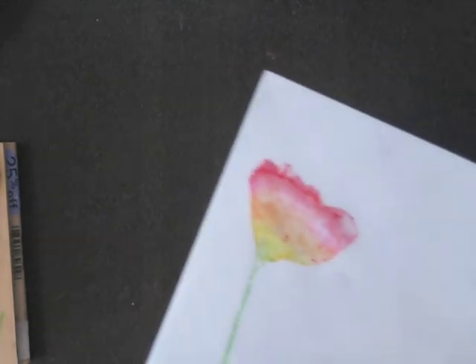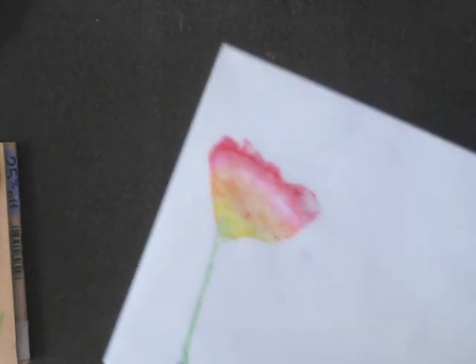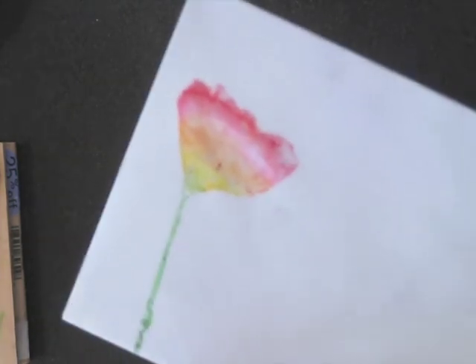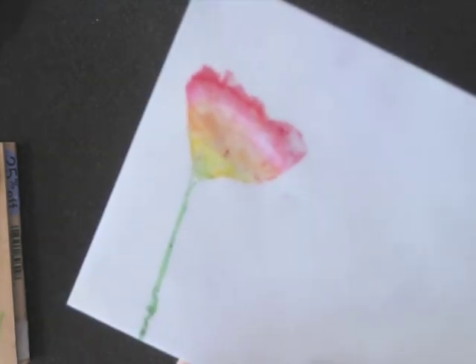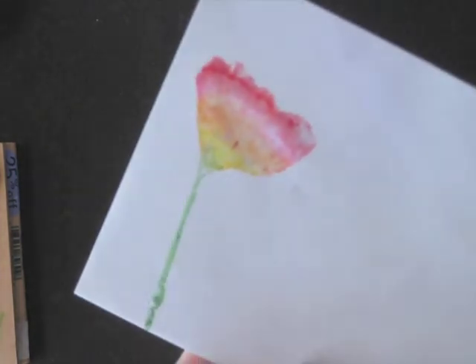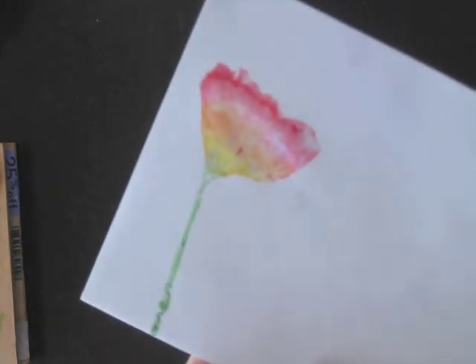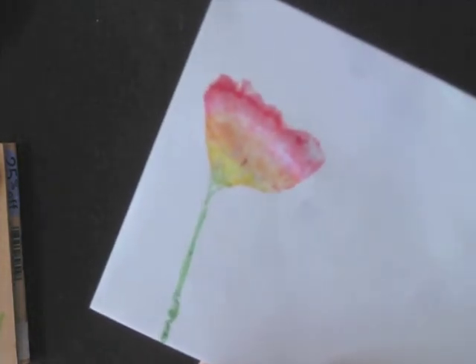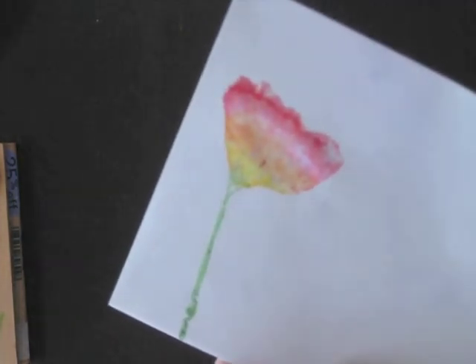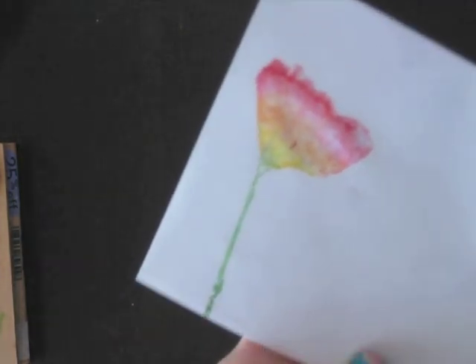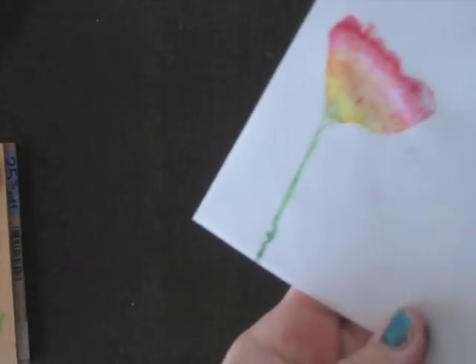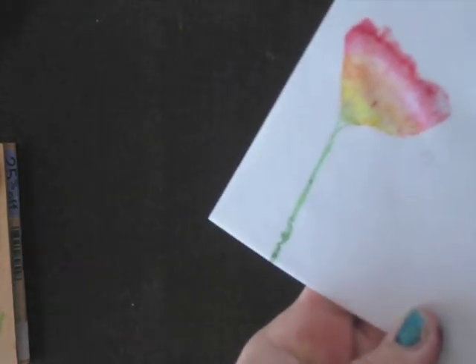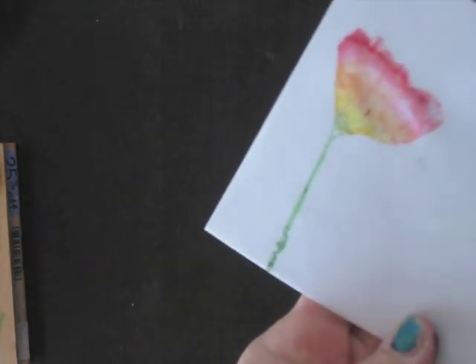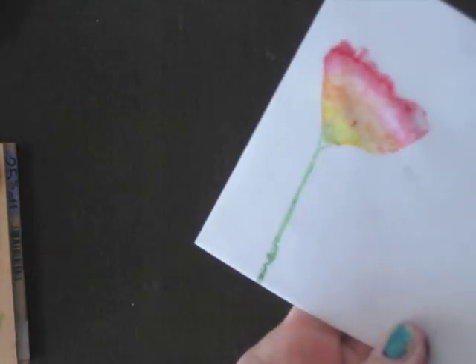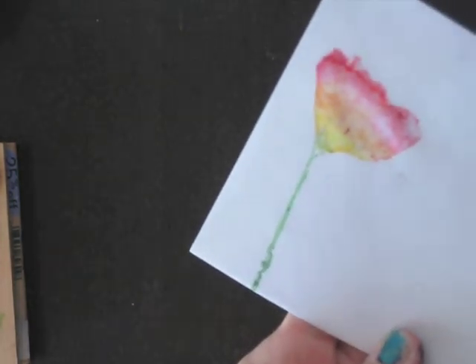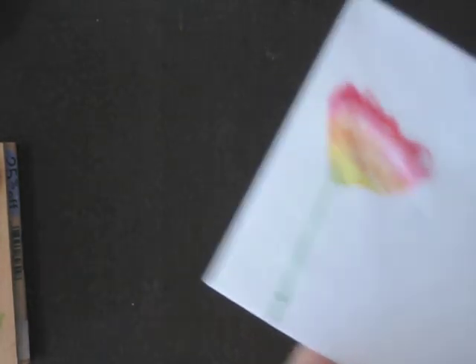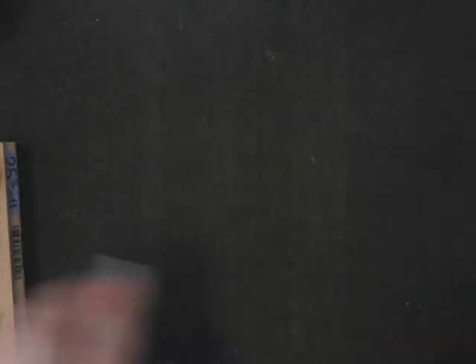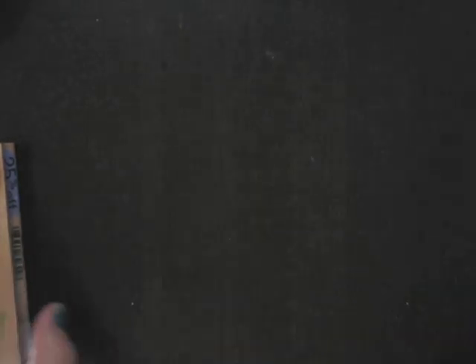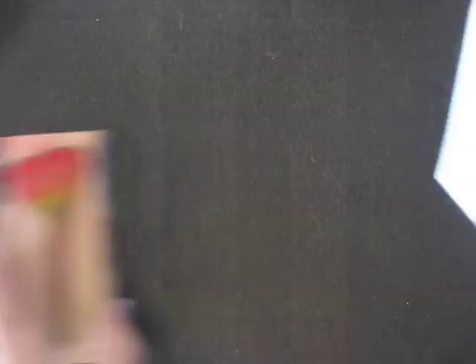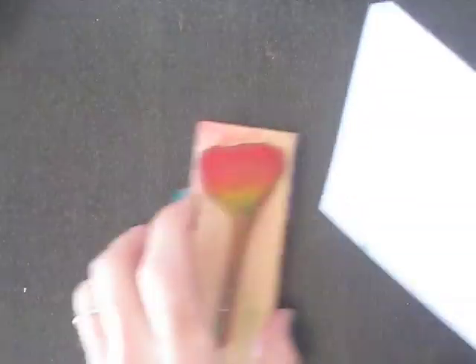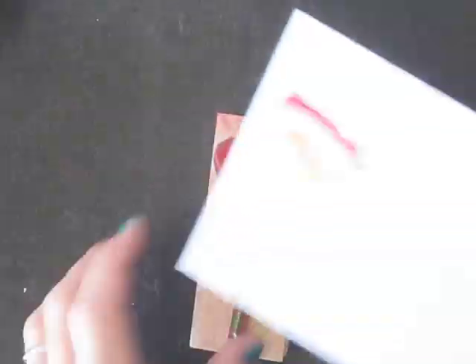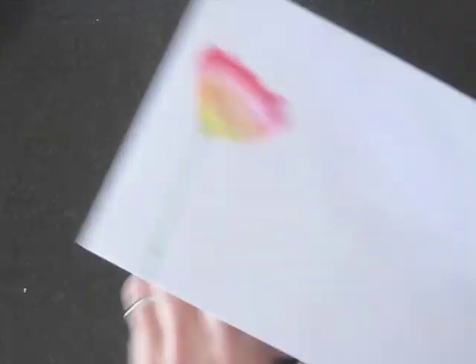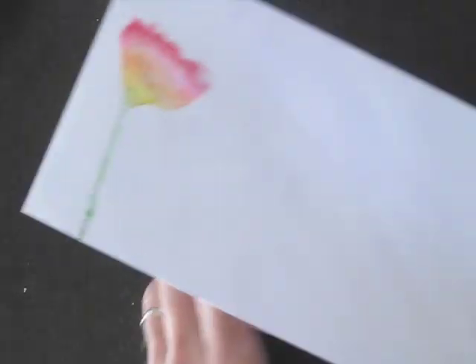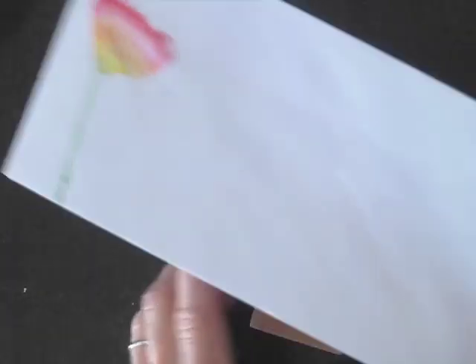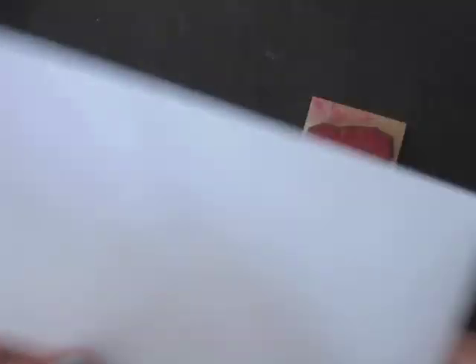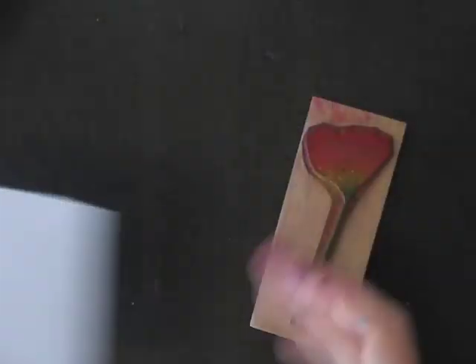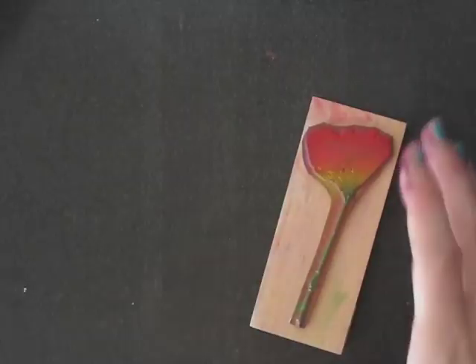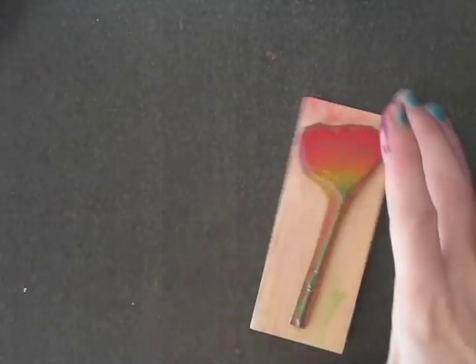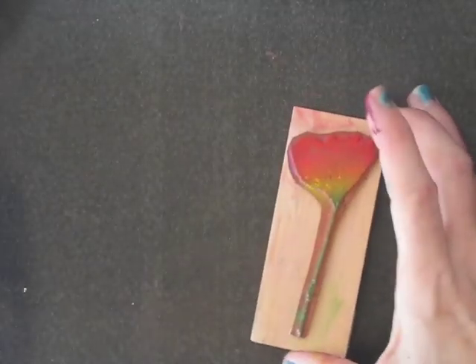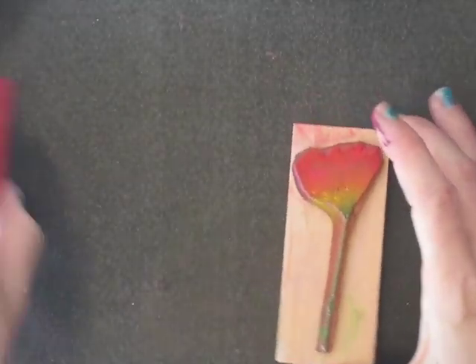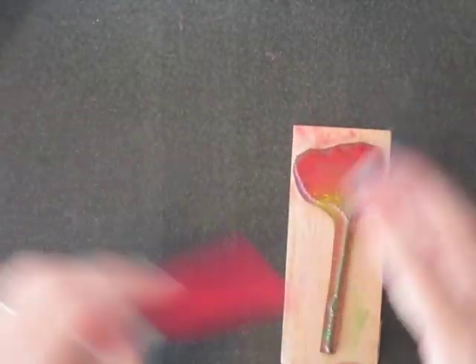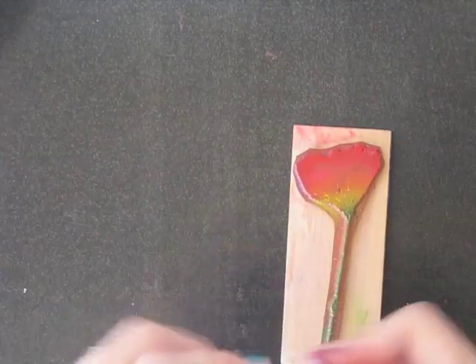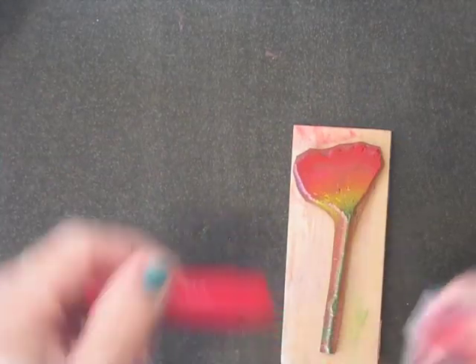Isn't that pretty? So then I'm just going to do it again.